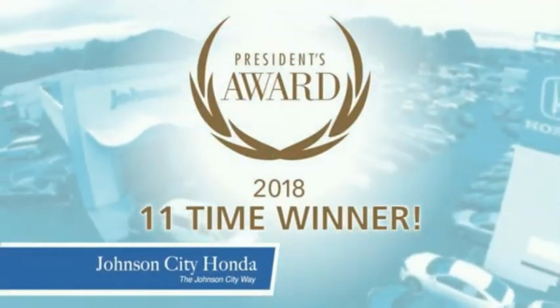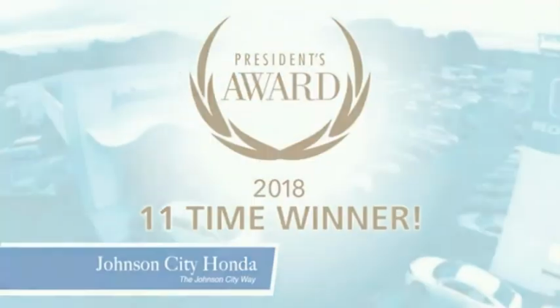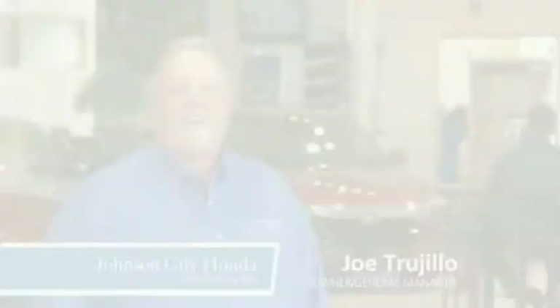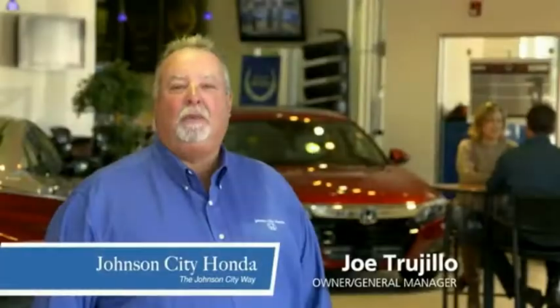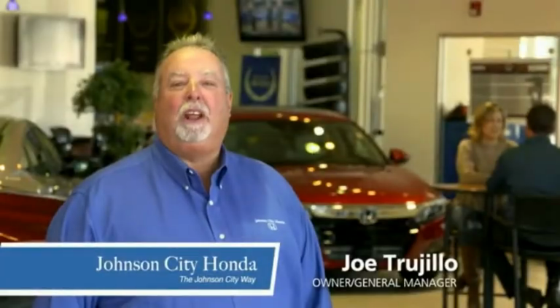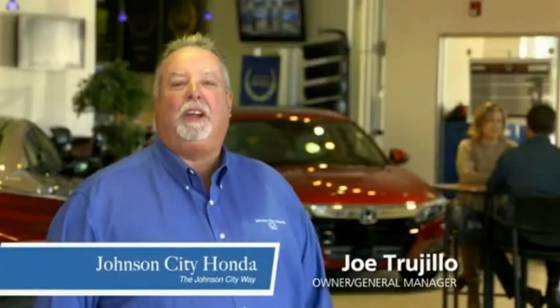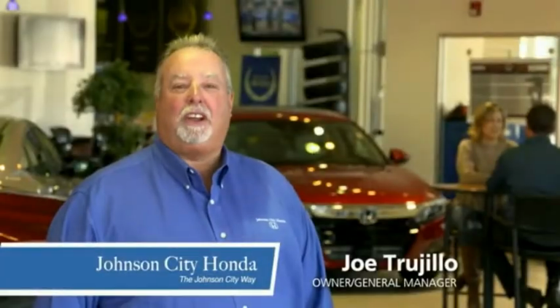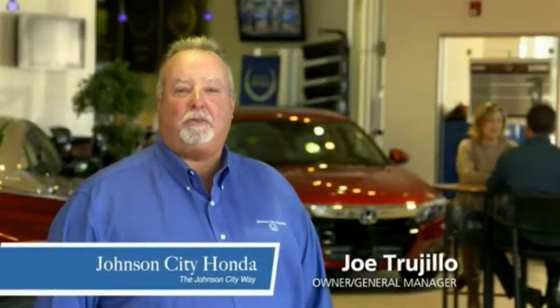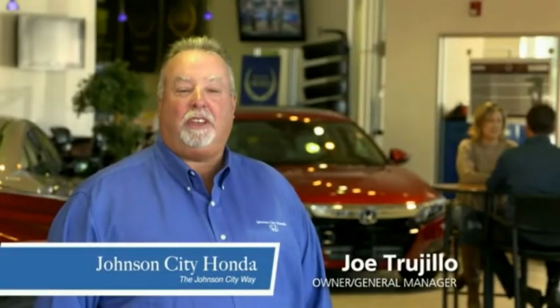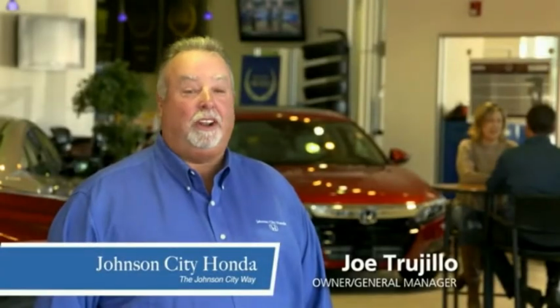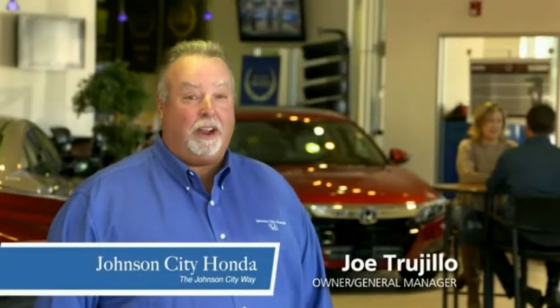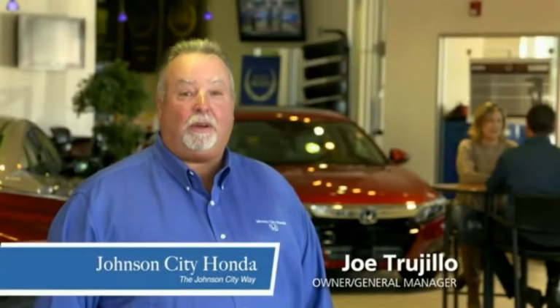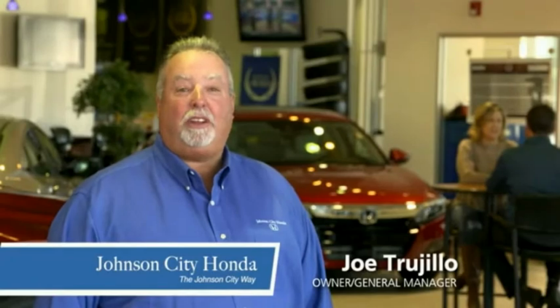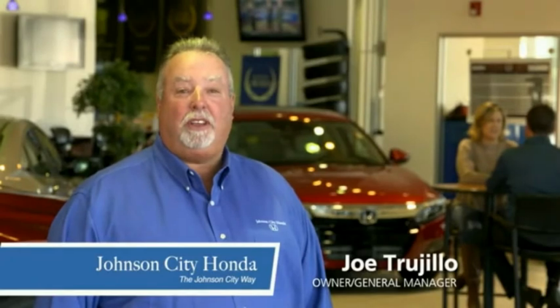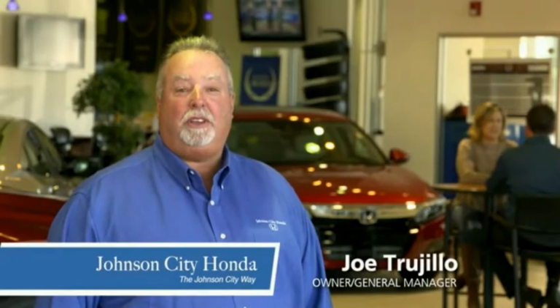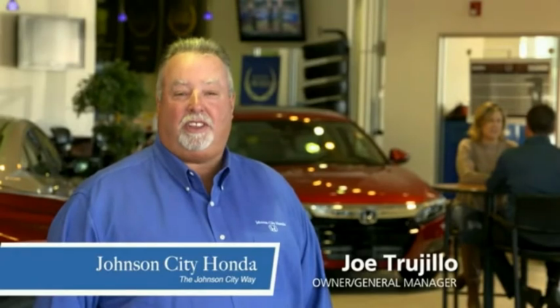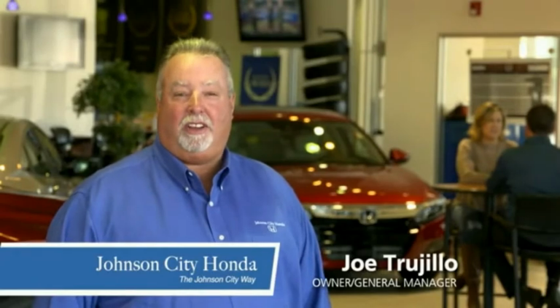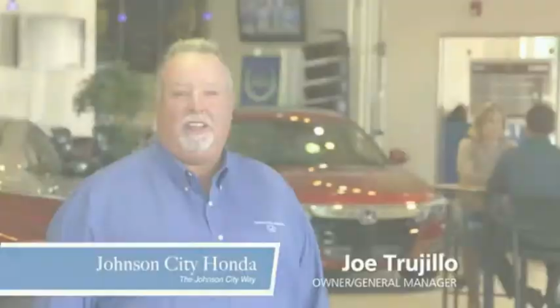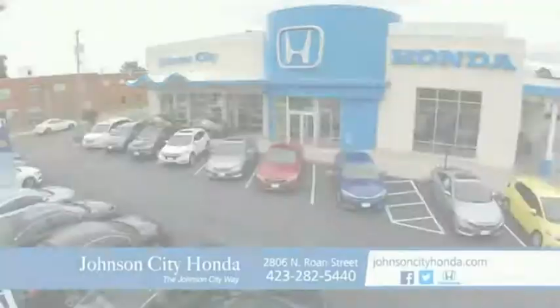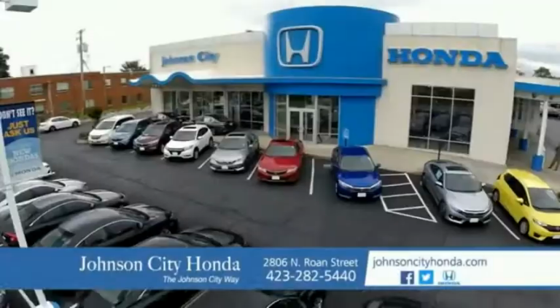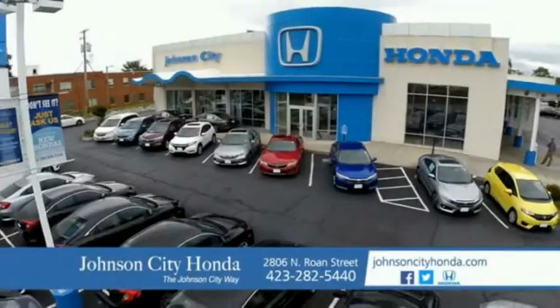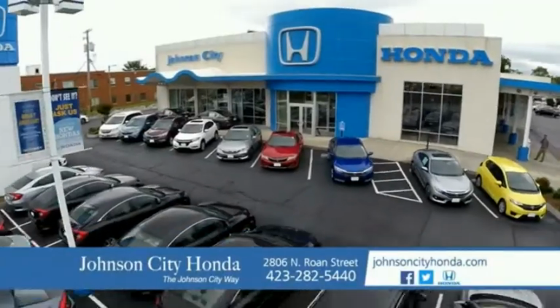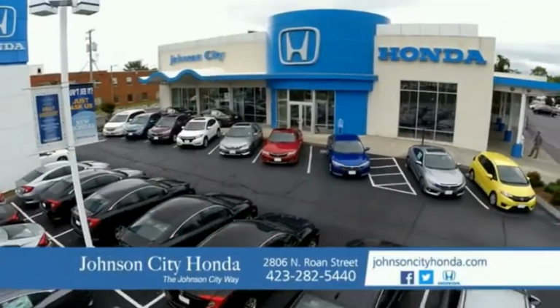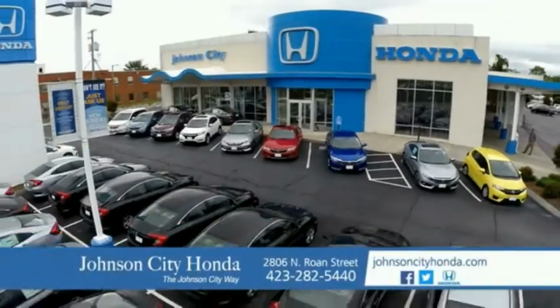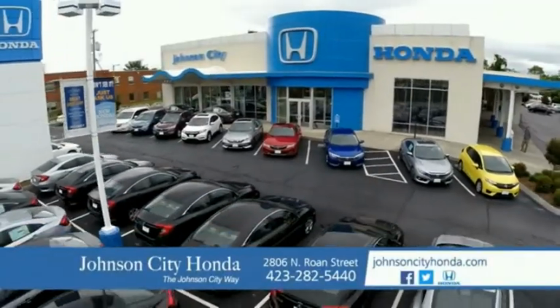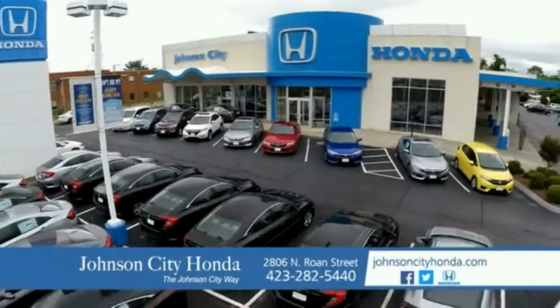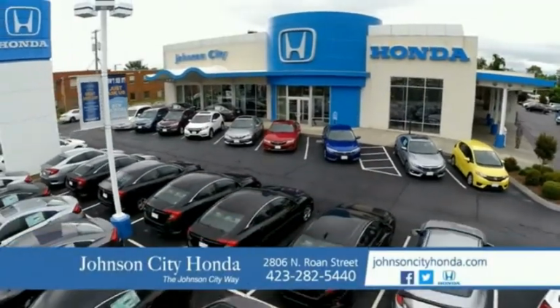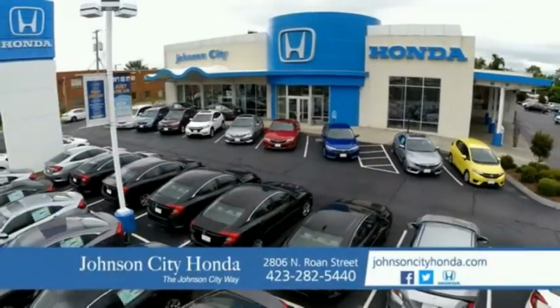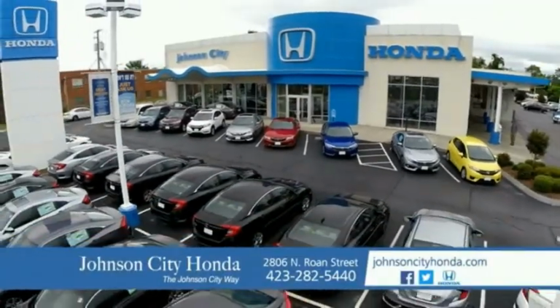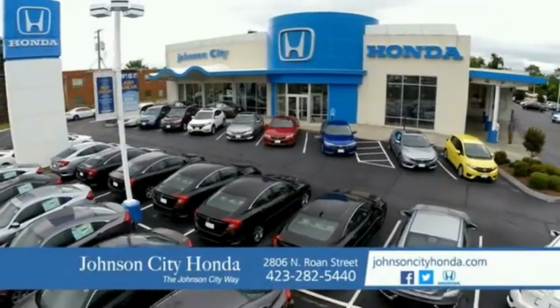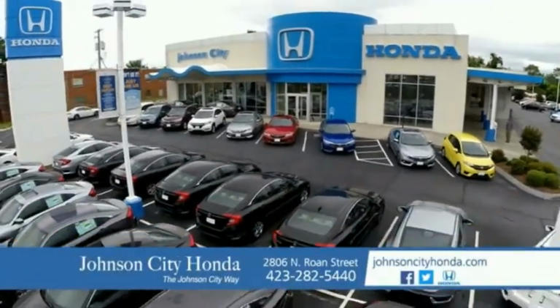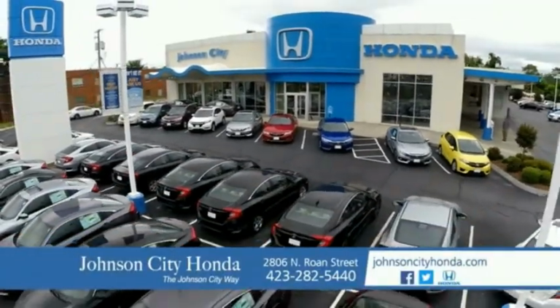We love our customers and the great products that we sell. That's the Johnson City way. Johnson City Honda.